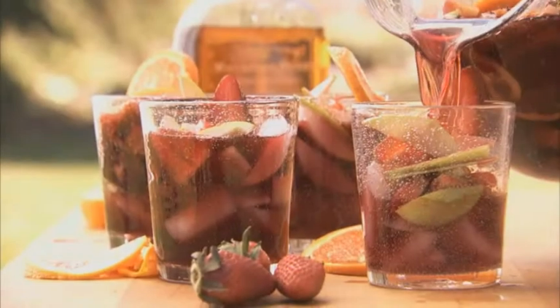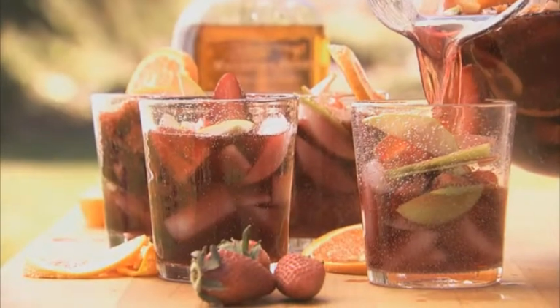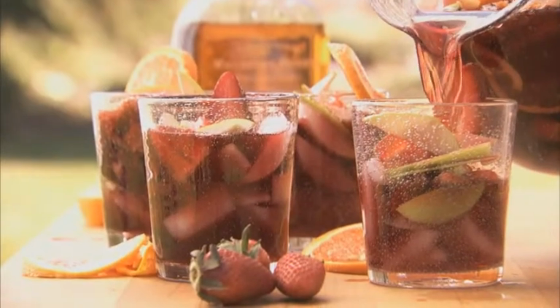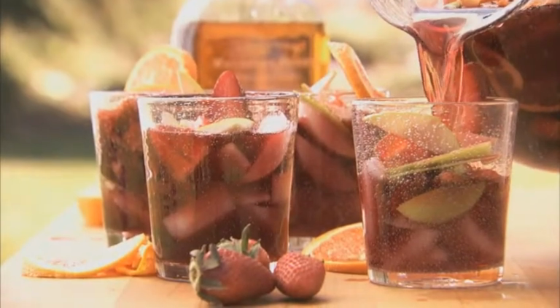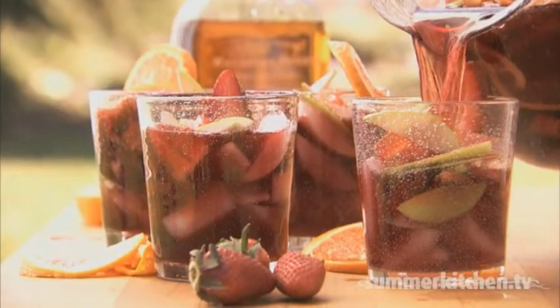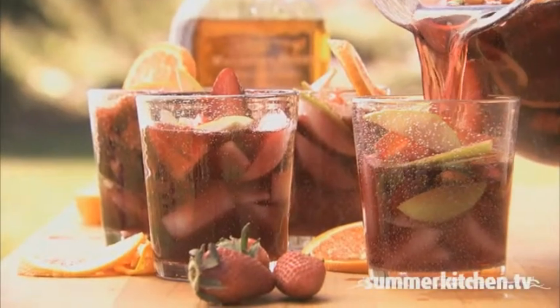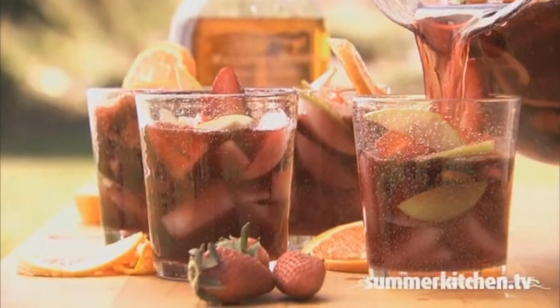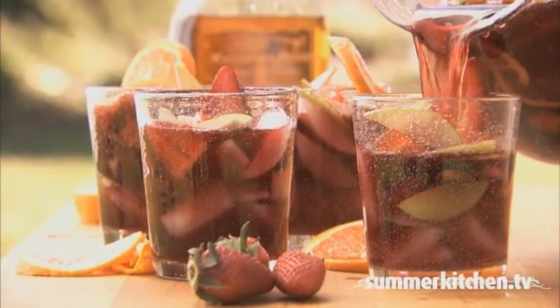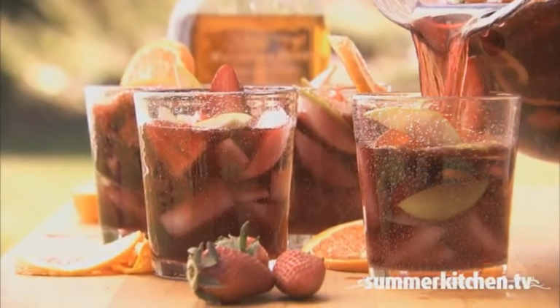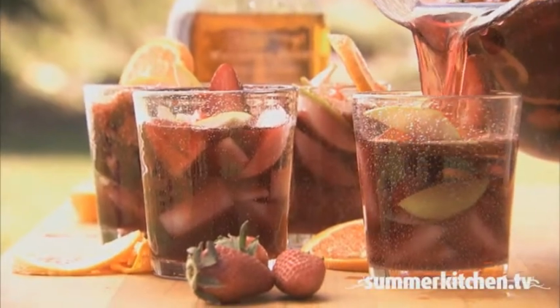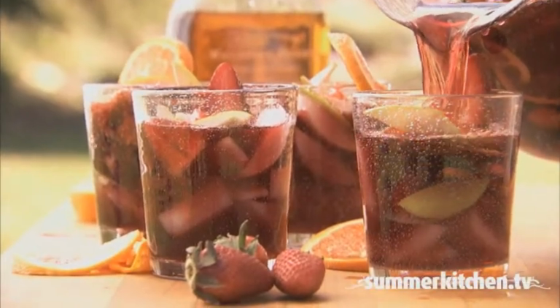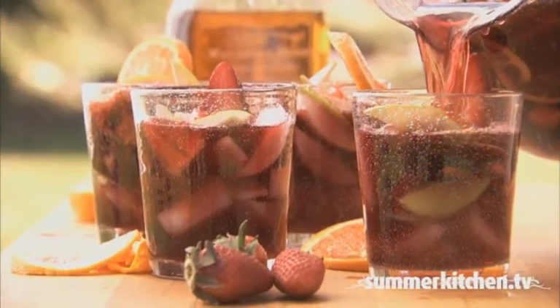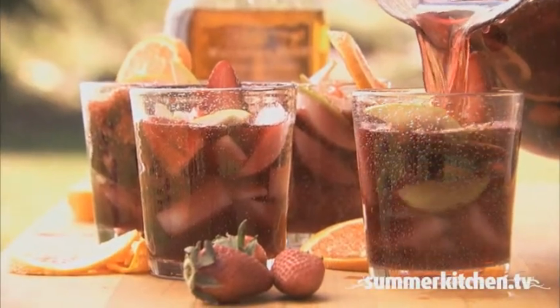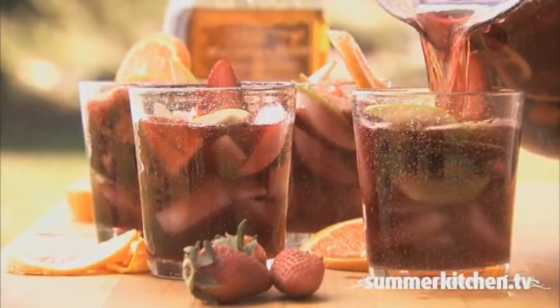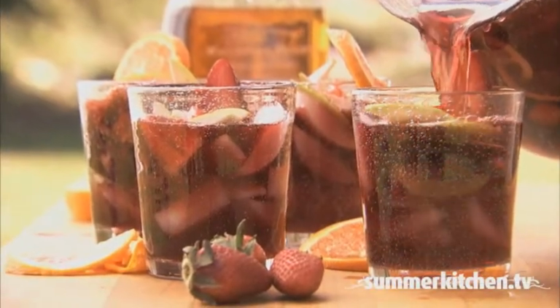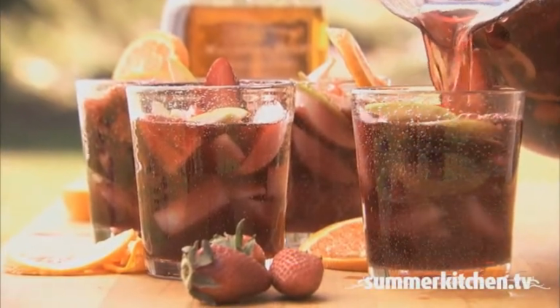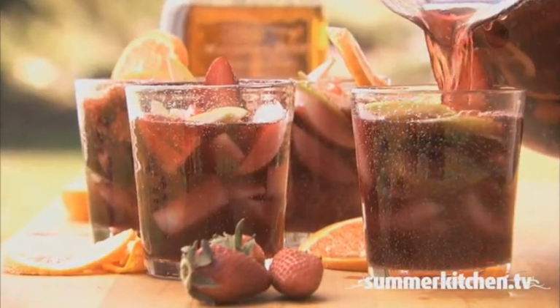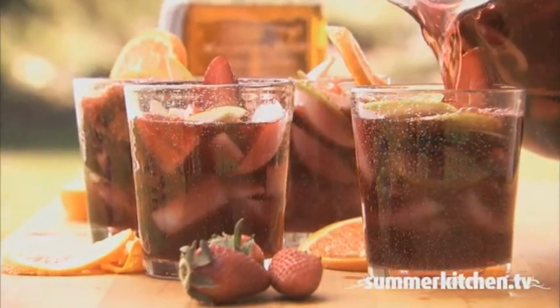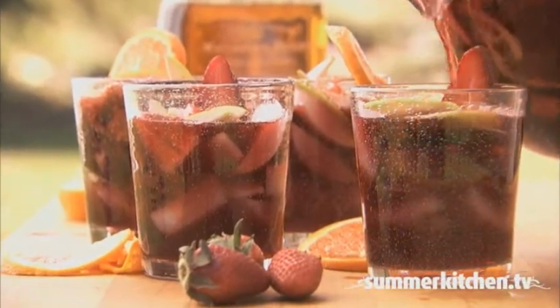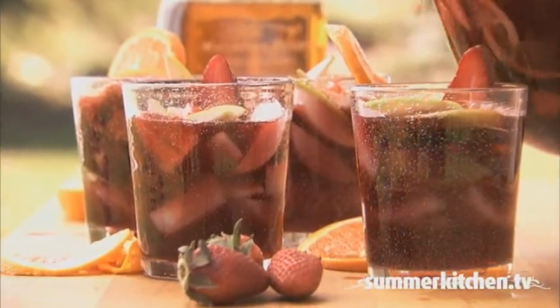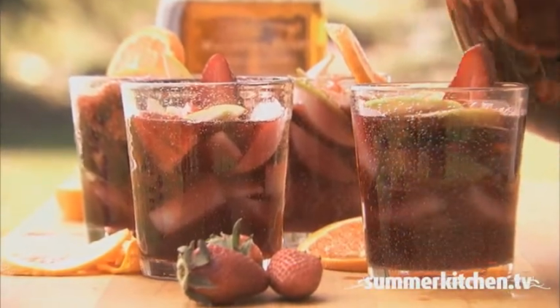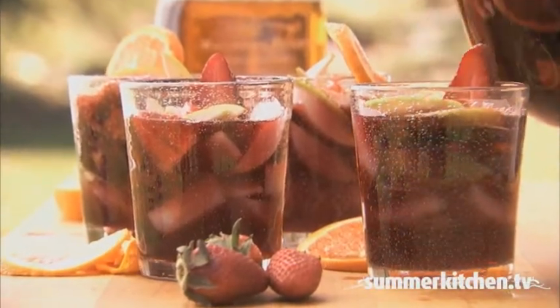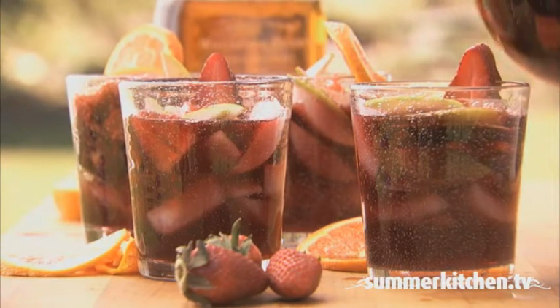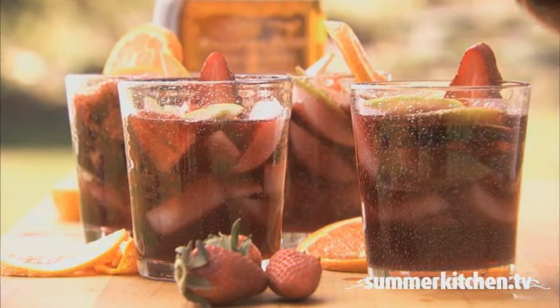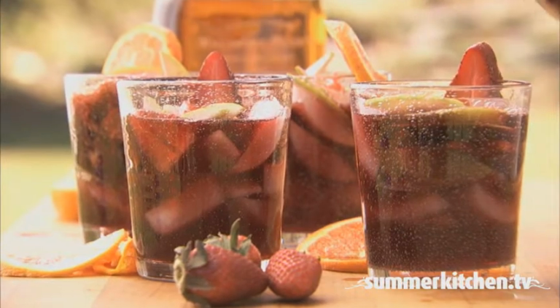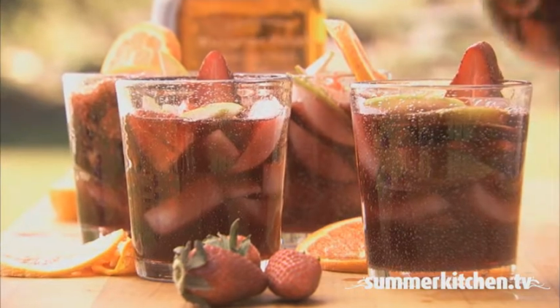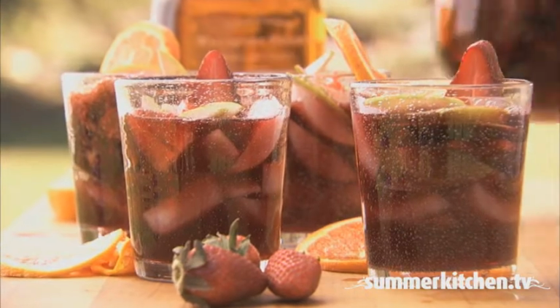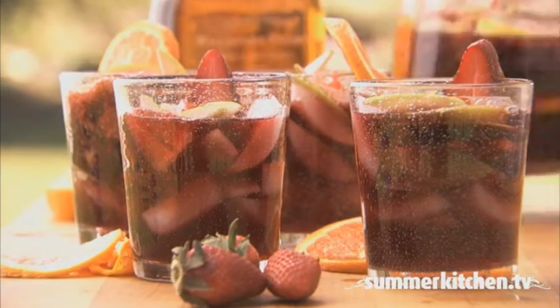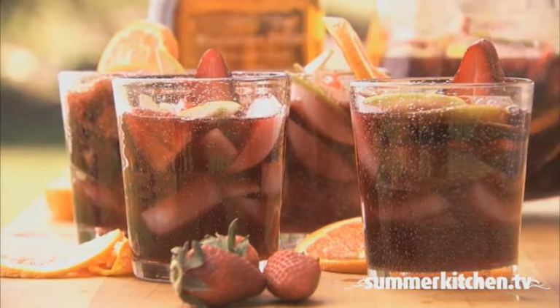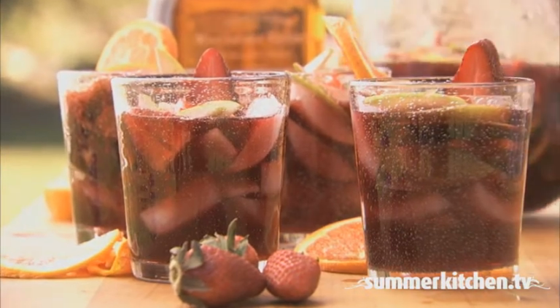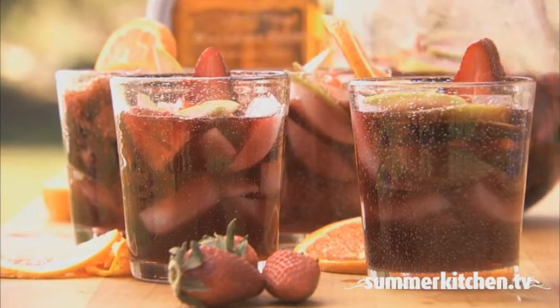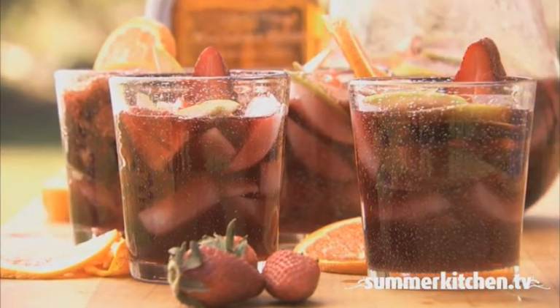Sangria is a fruity Spanish party drink. There are many different variations of it, and here's ours.